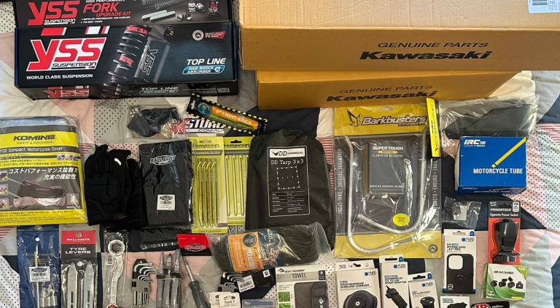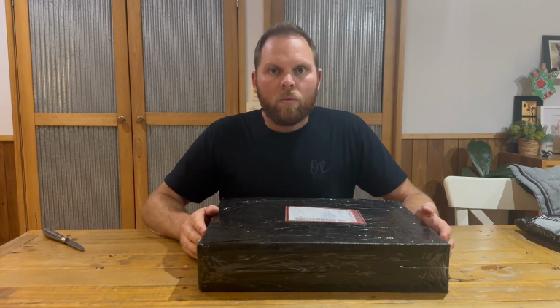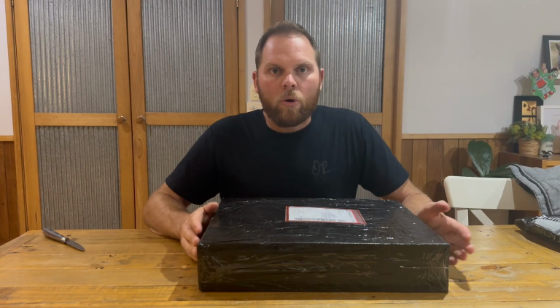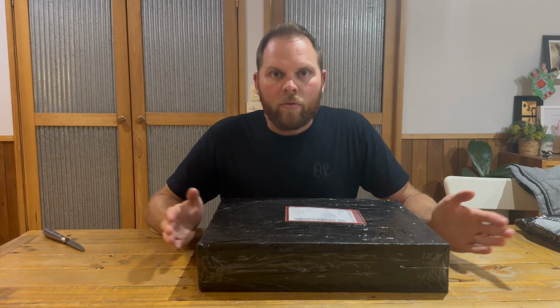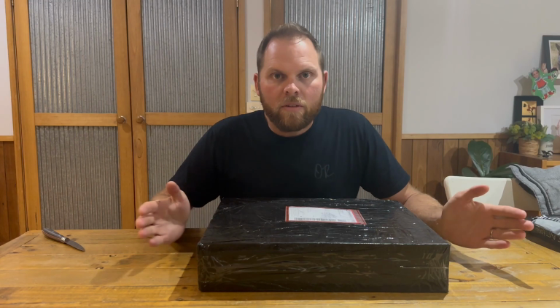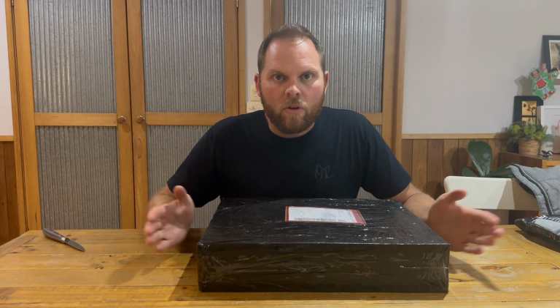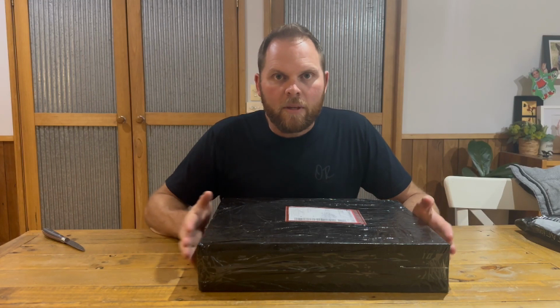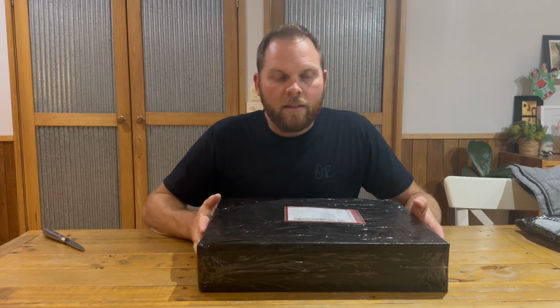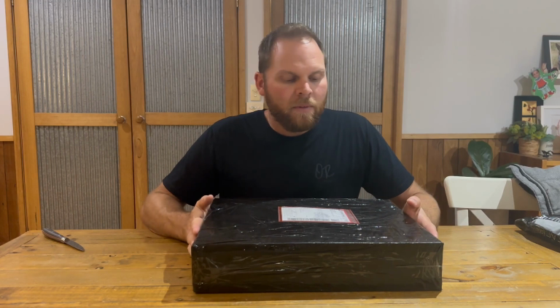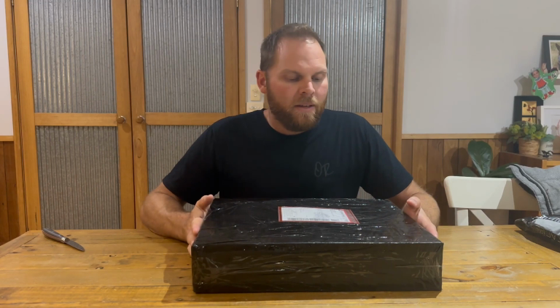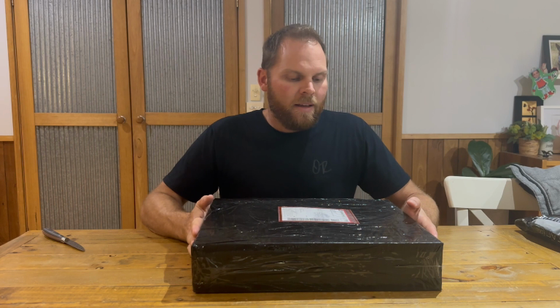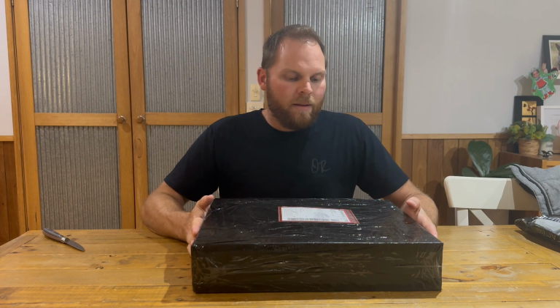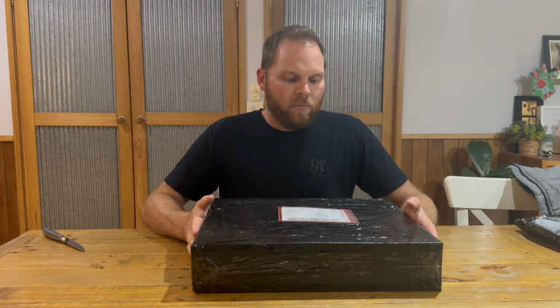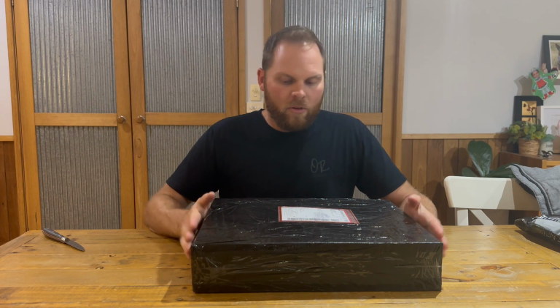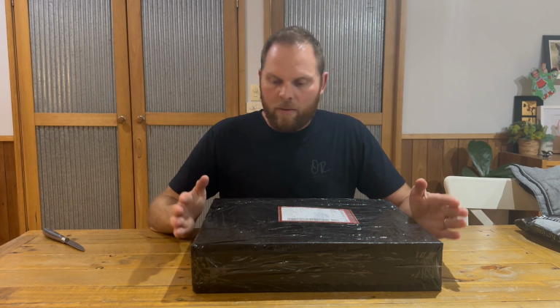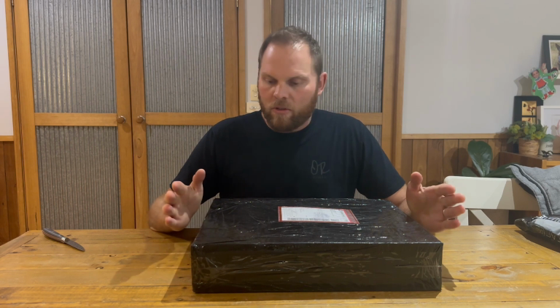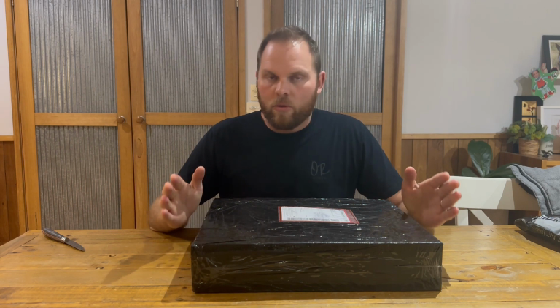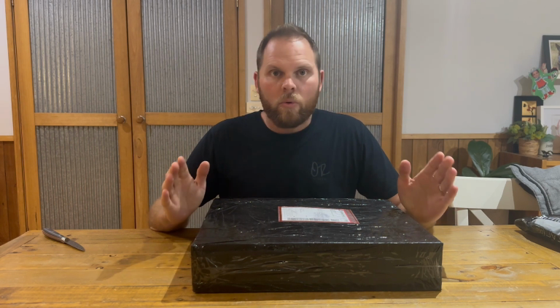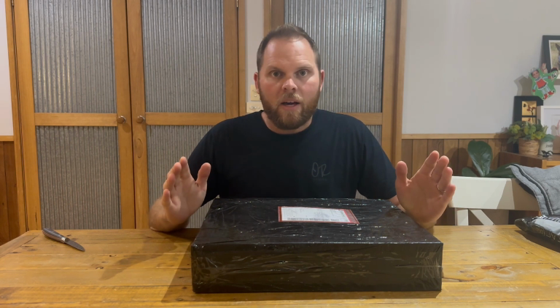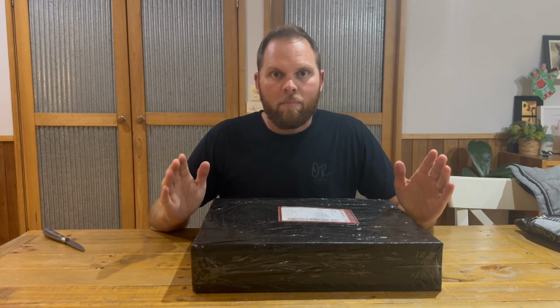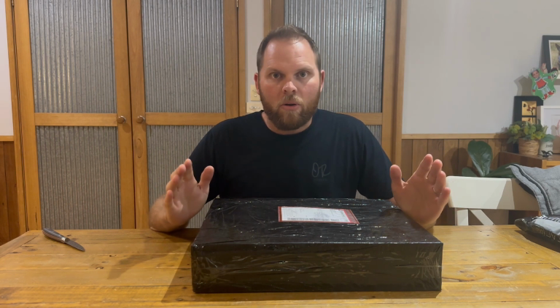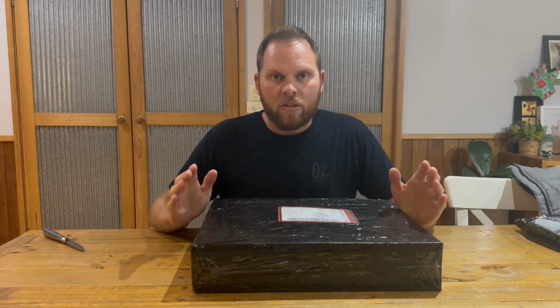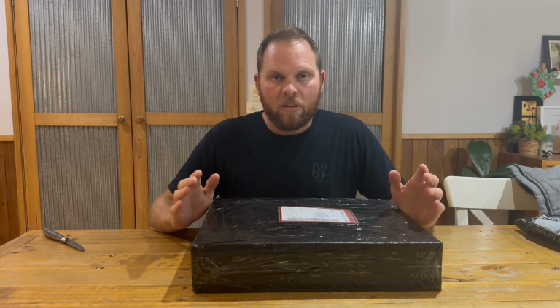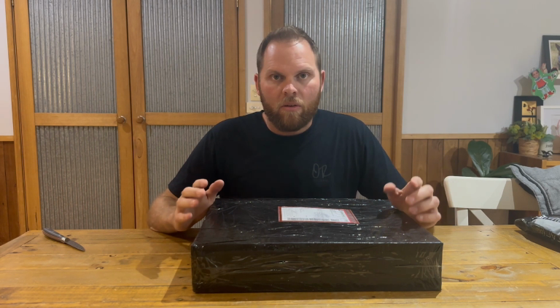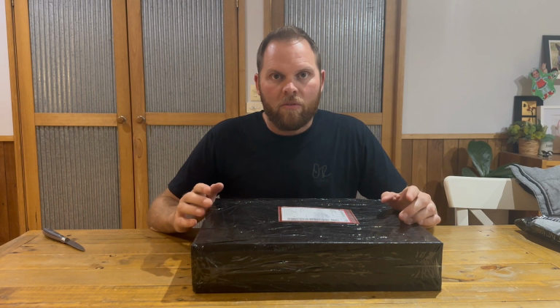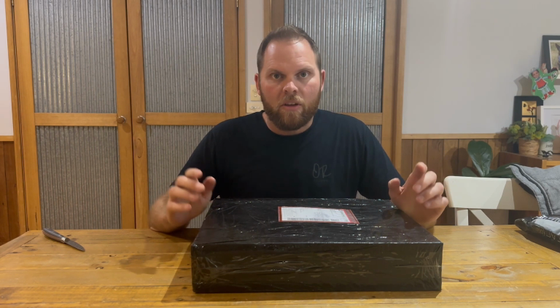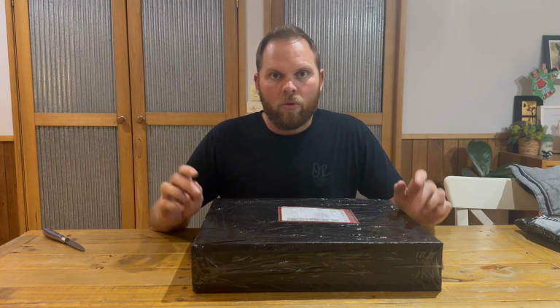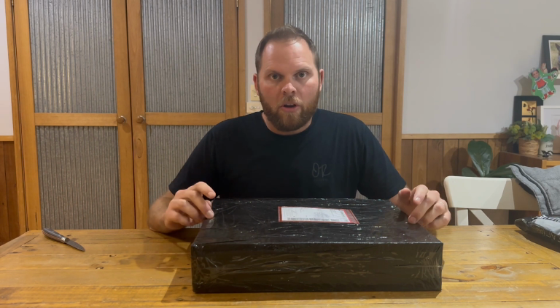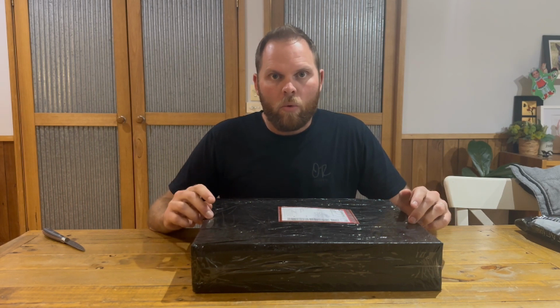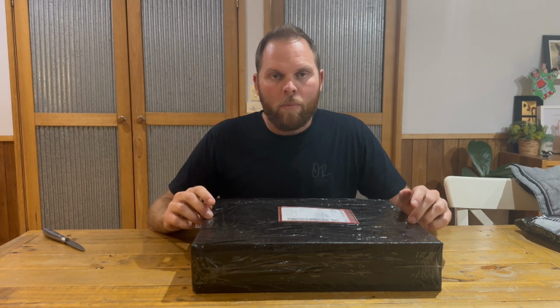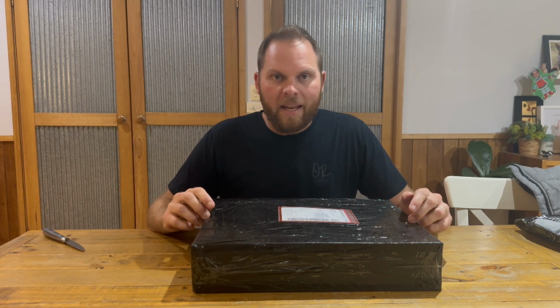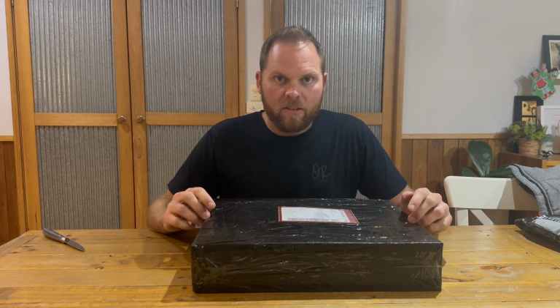Welcome everyone, Simon here. Tonight I'm just going to do a quick unboxing of the Rhino Walk panniers.